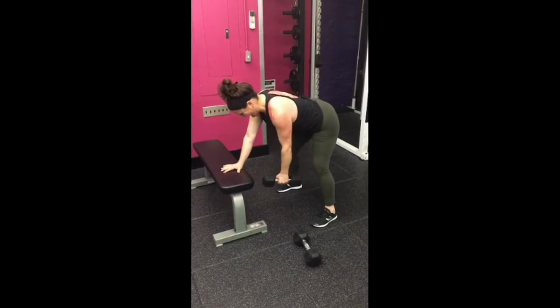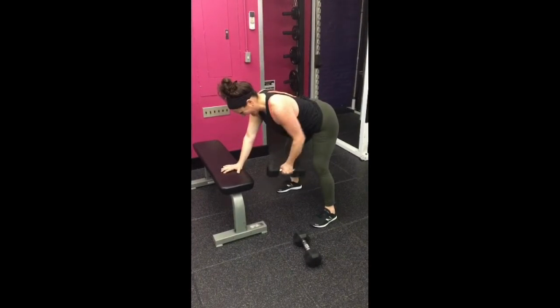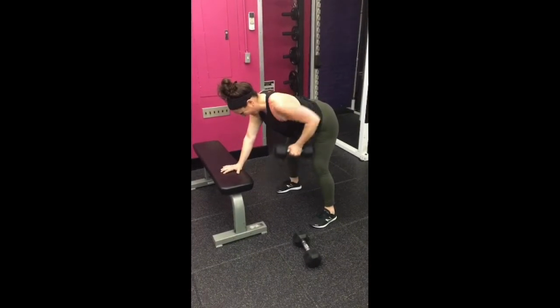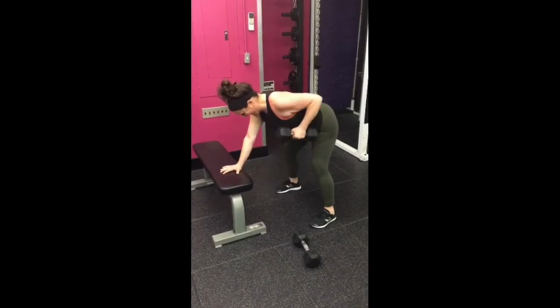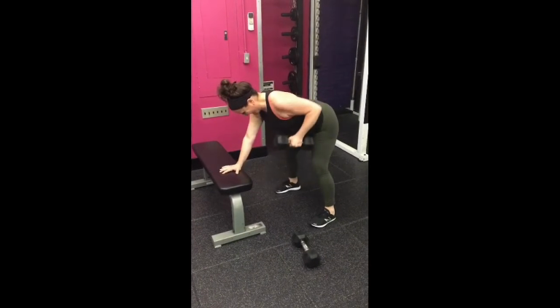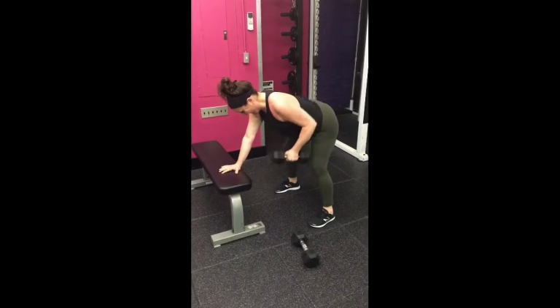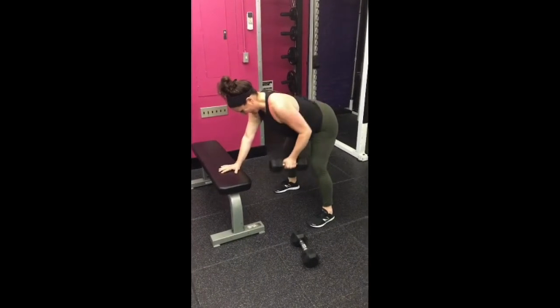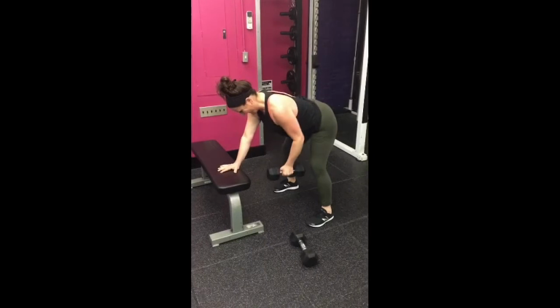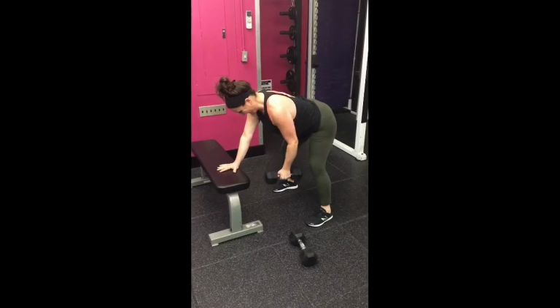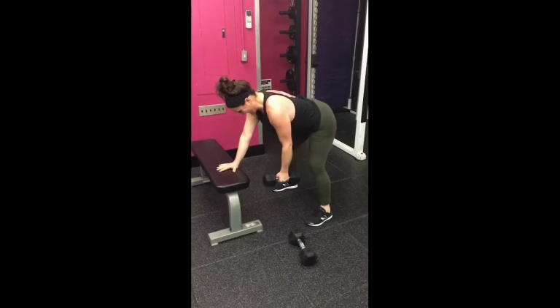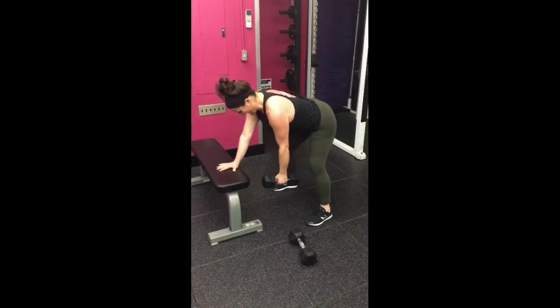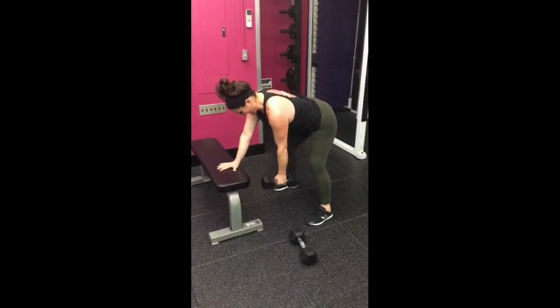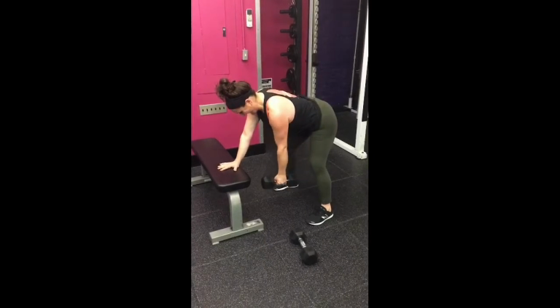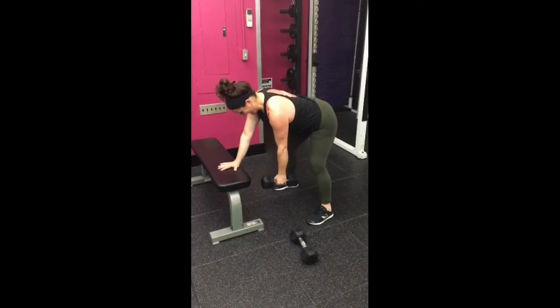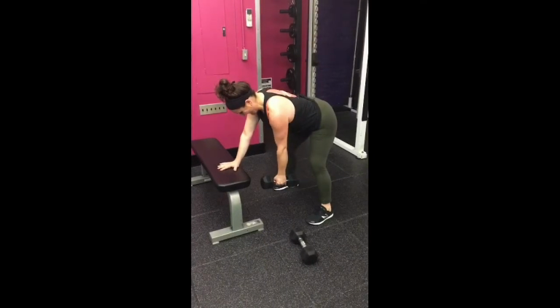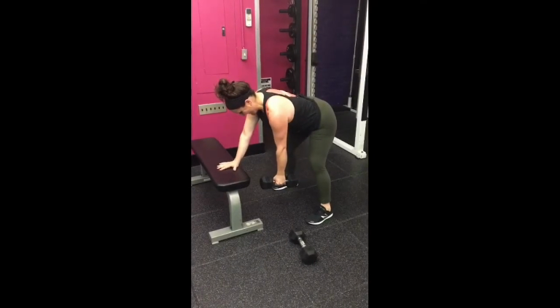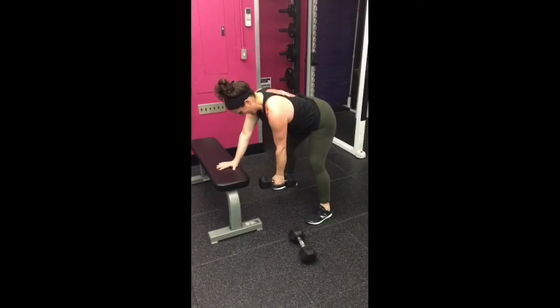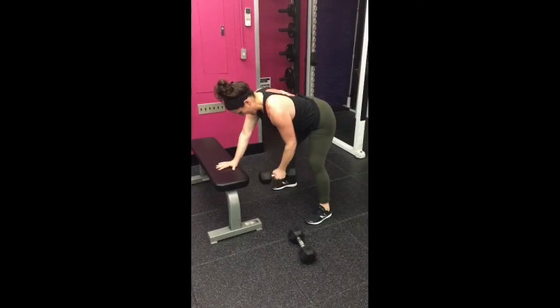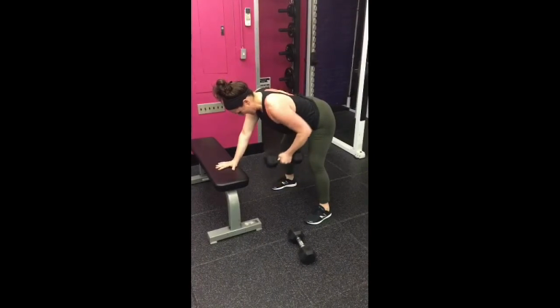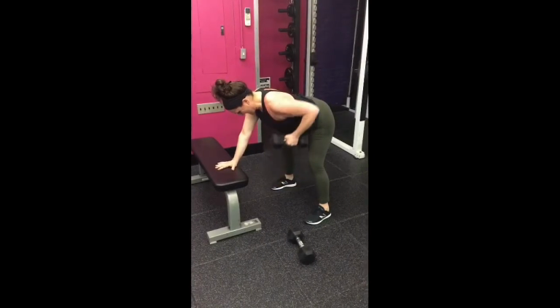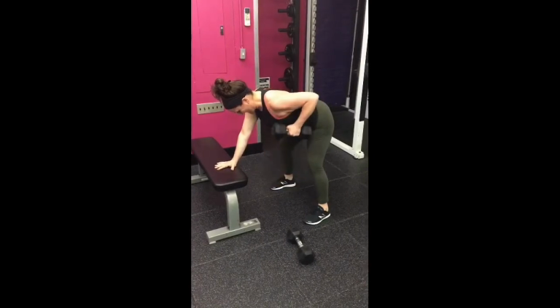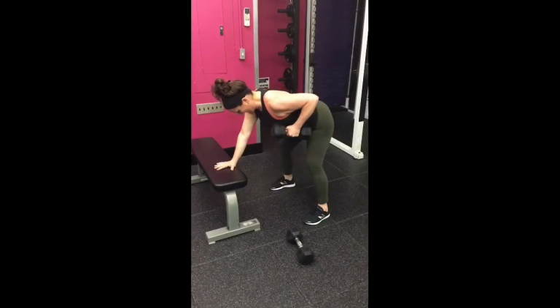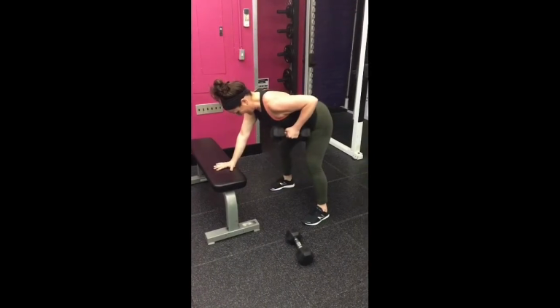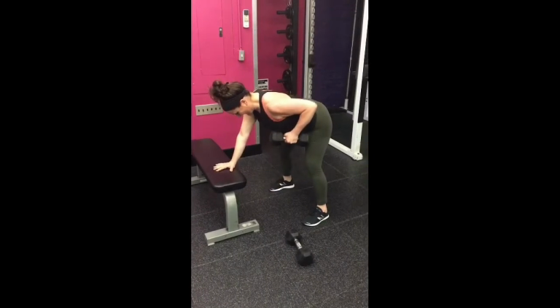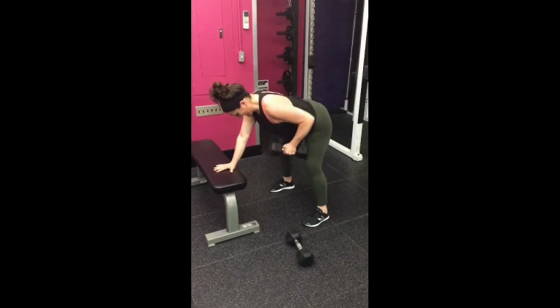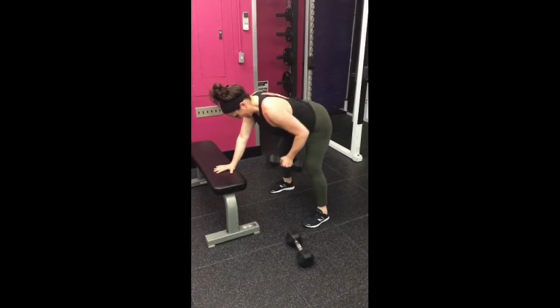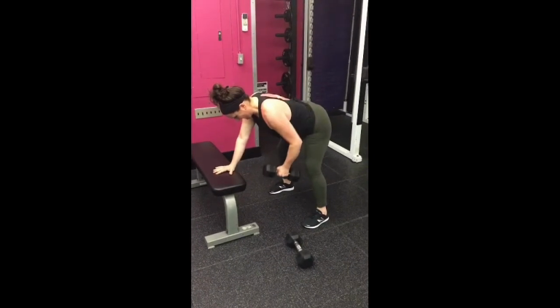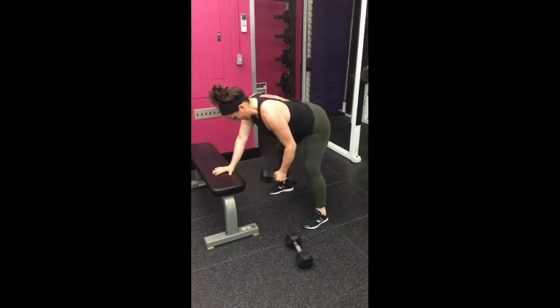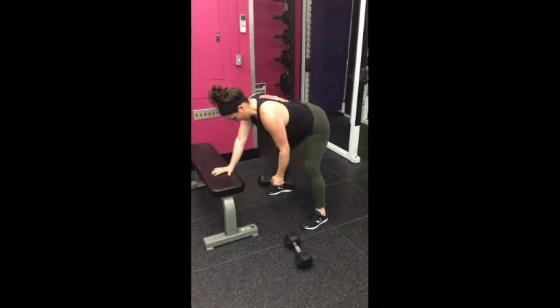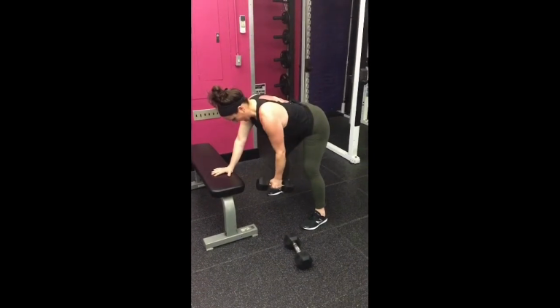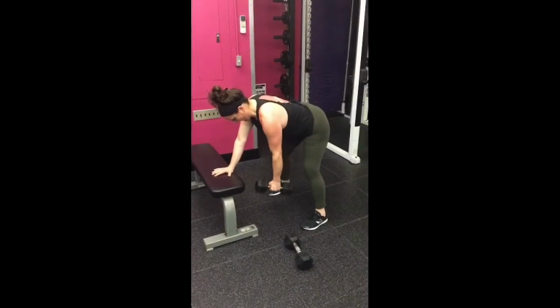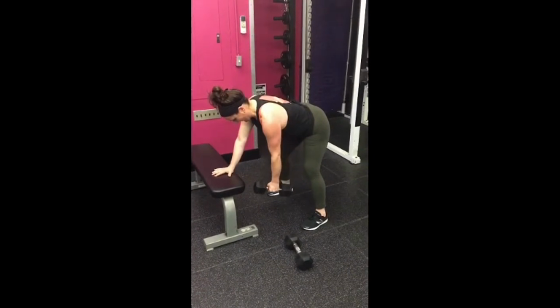Reach towards the floor, row so the elbow tracks back in towards your hip. Rinse and repeat.